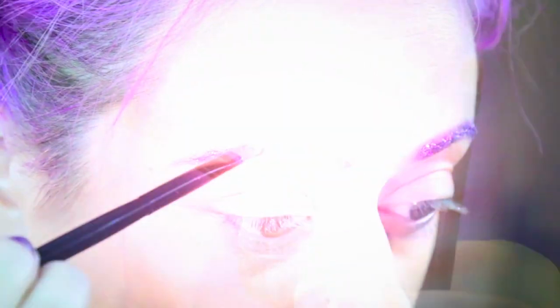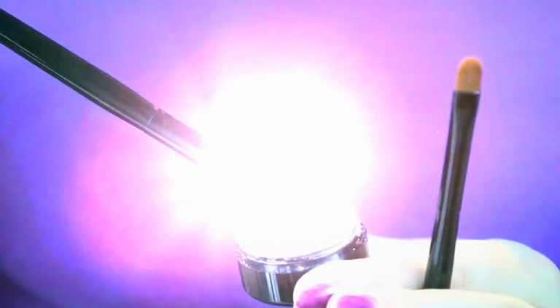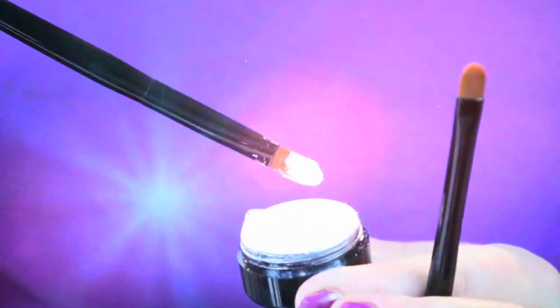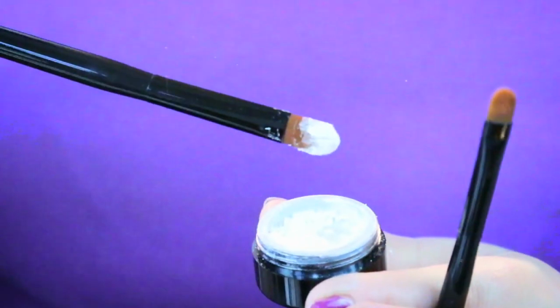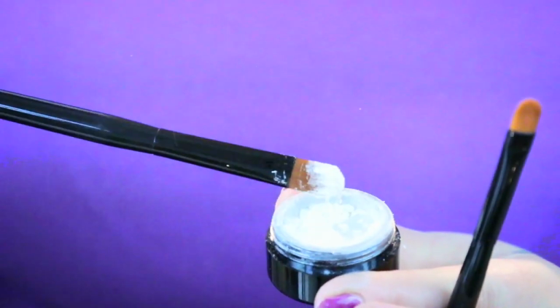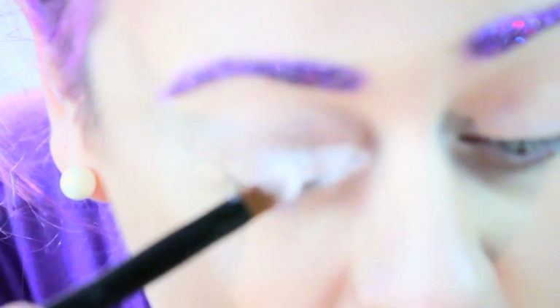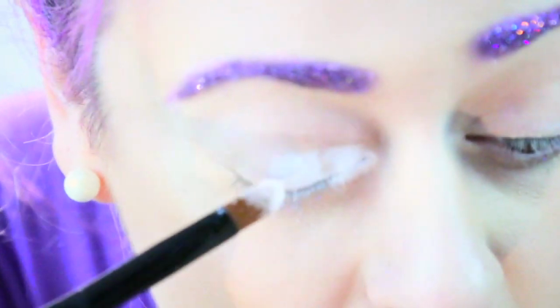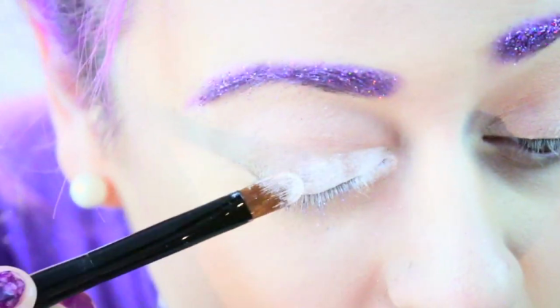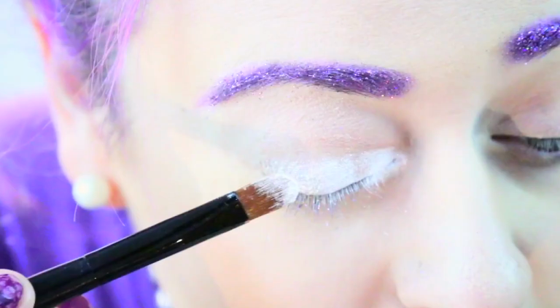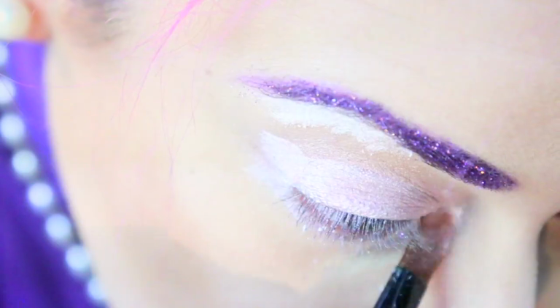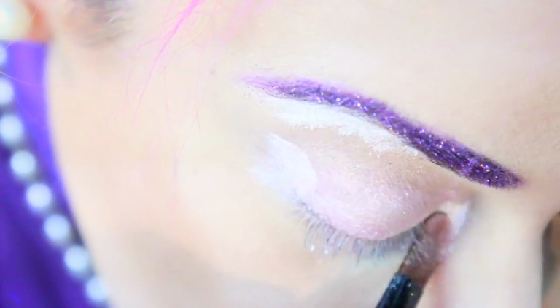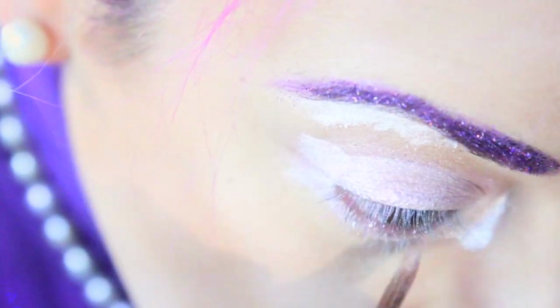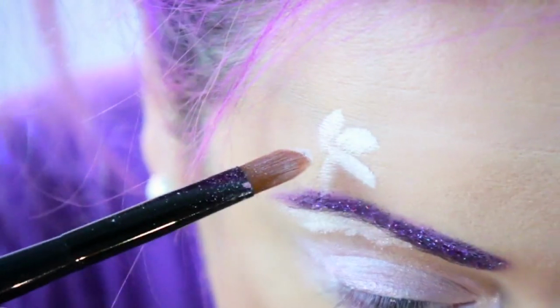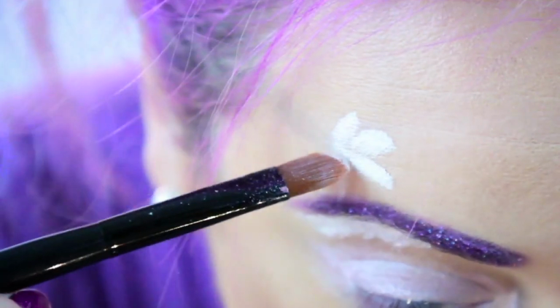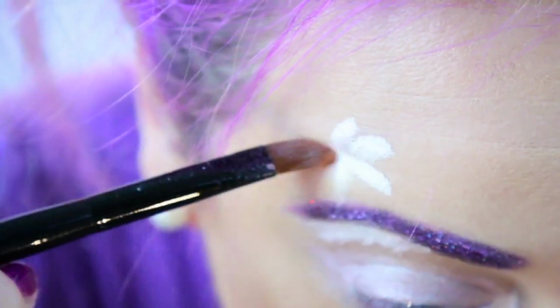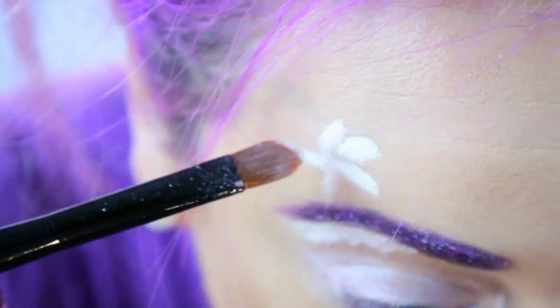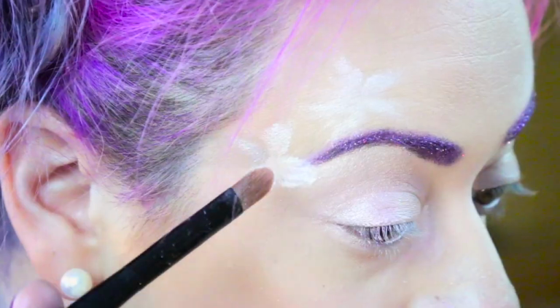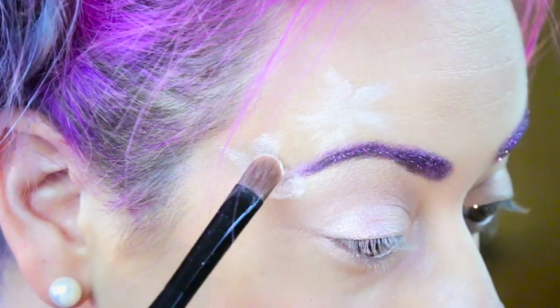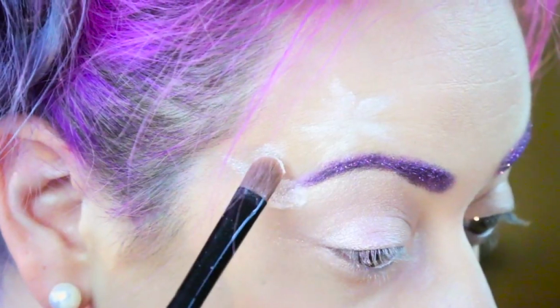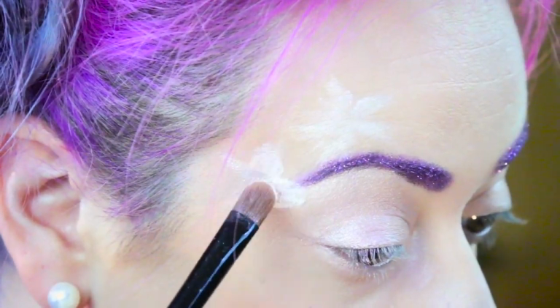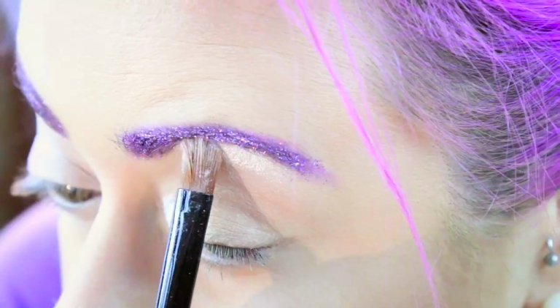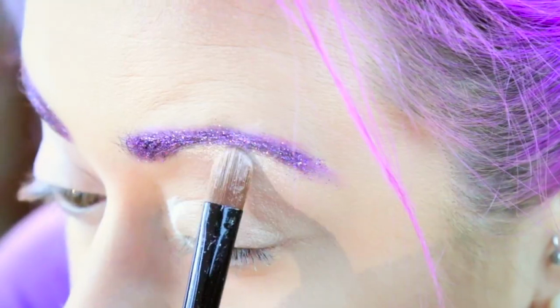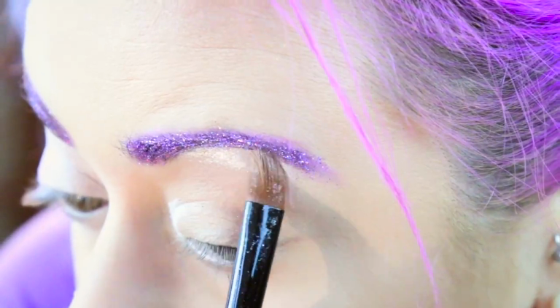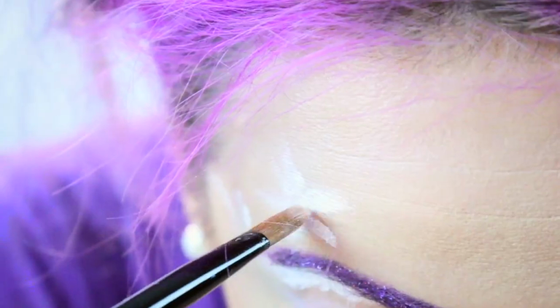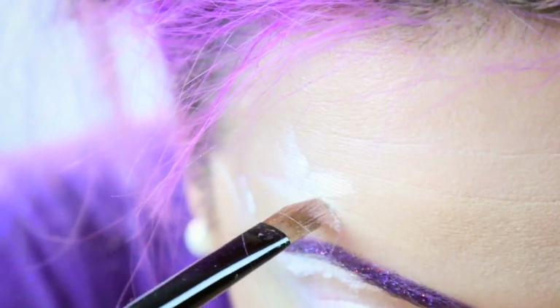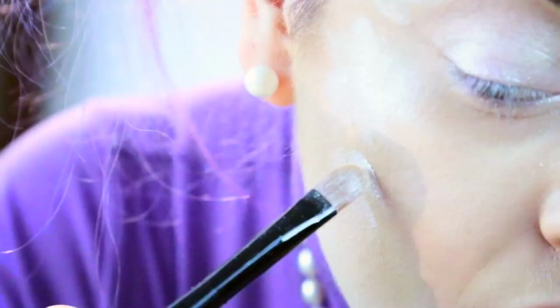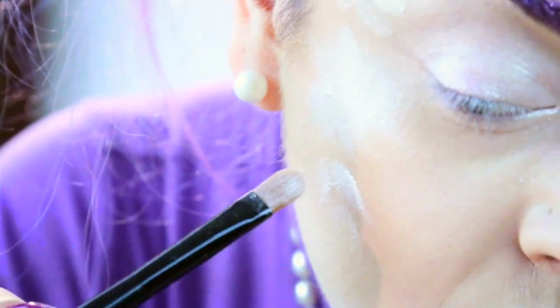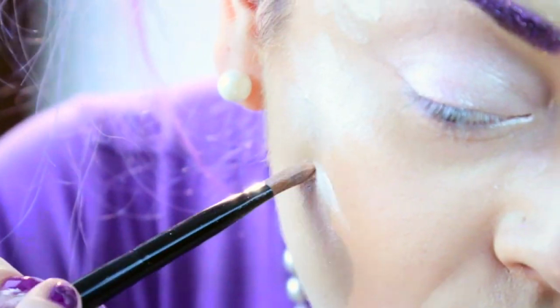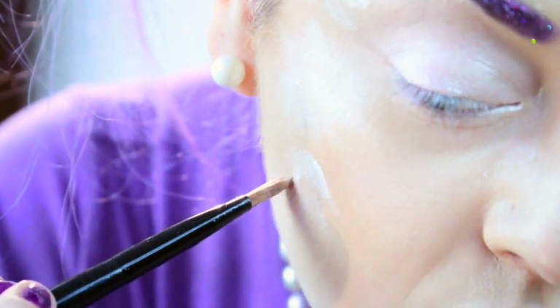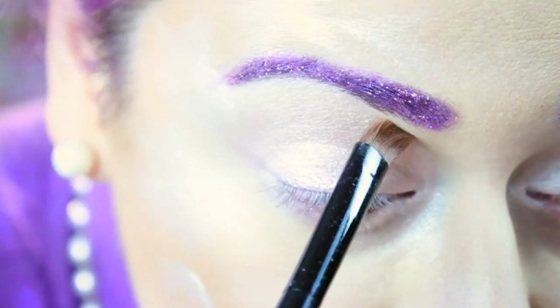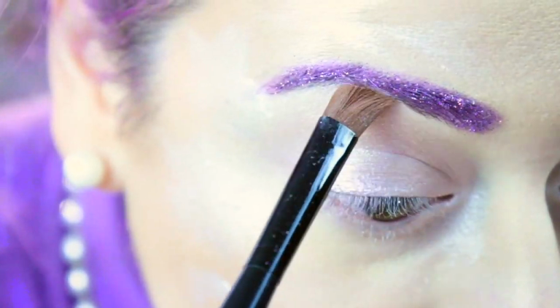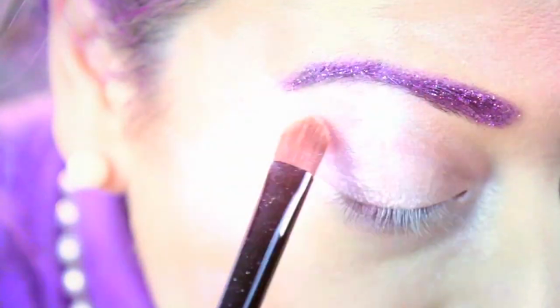I'm using both loose pigments and soft eyeshadows. I'm going to build up colour around my eyes to create a flowery base.